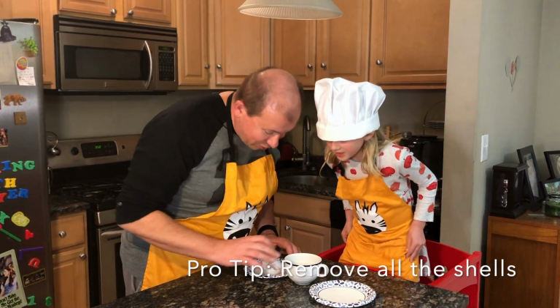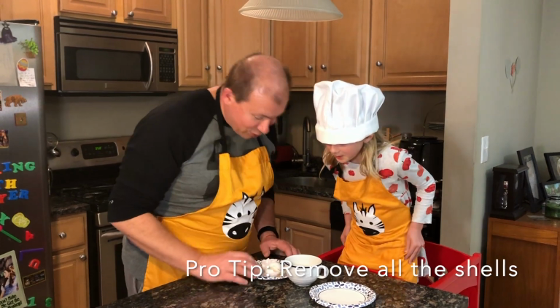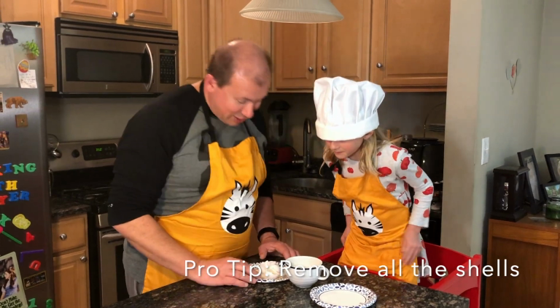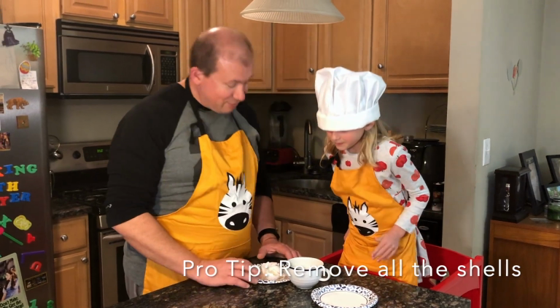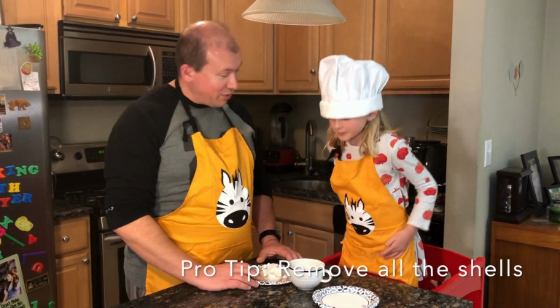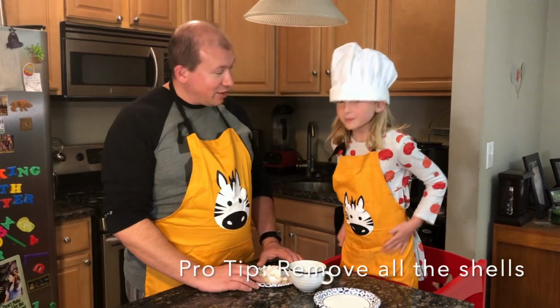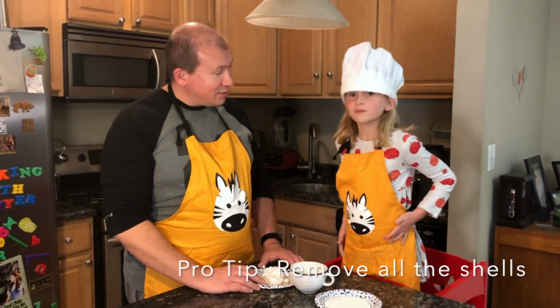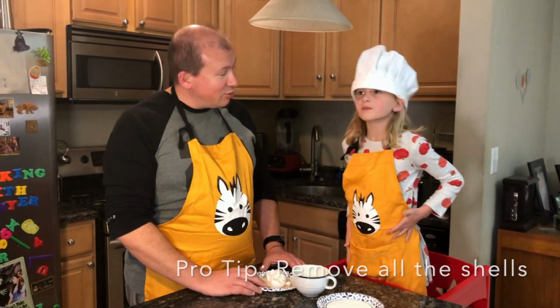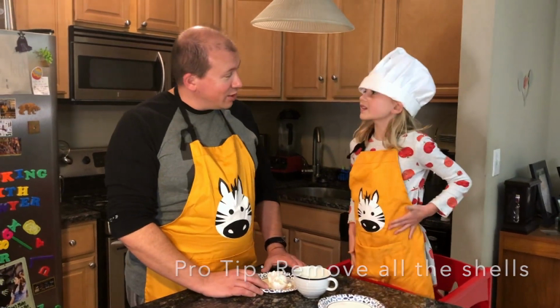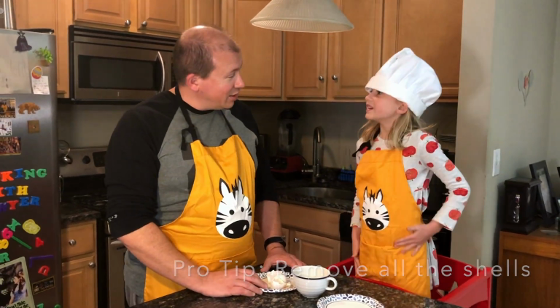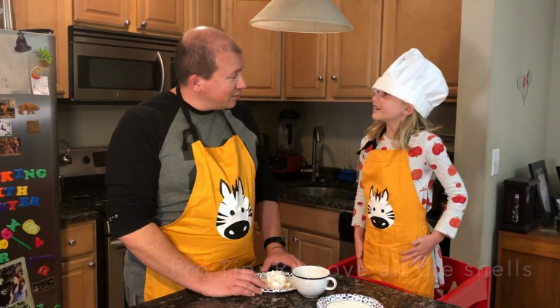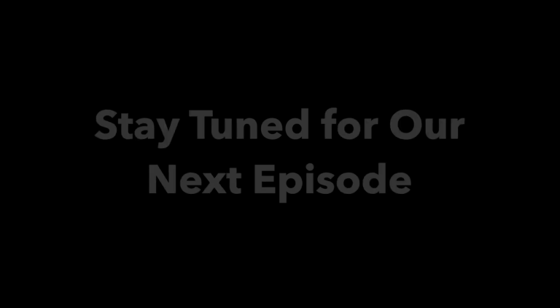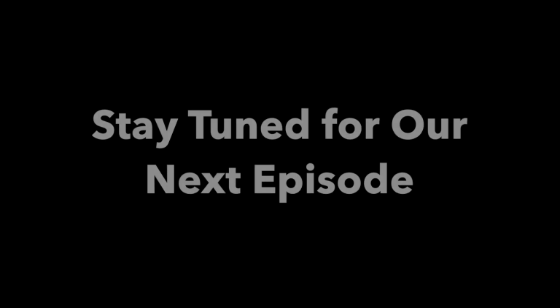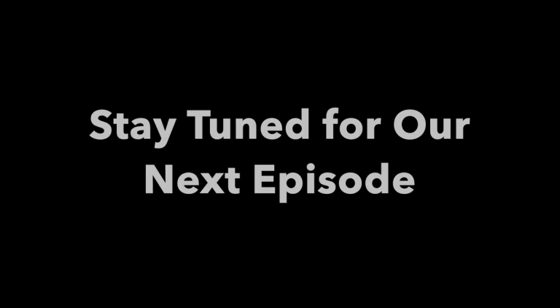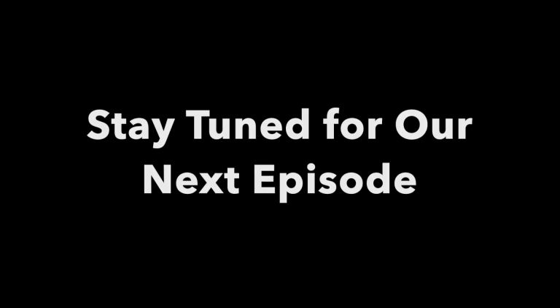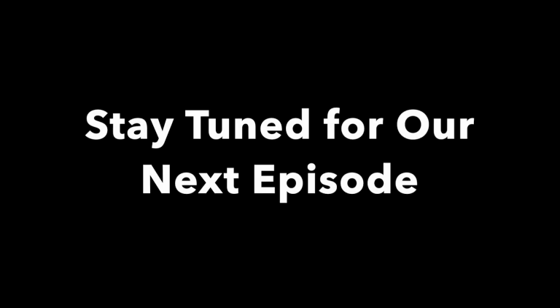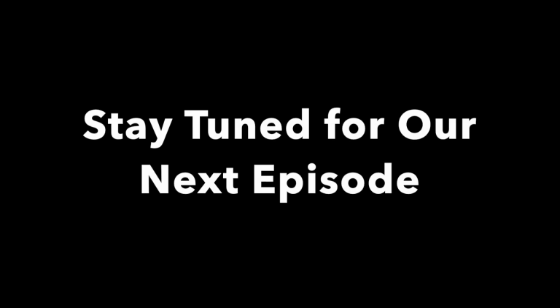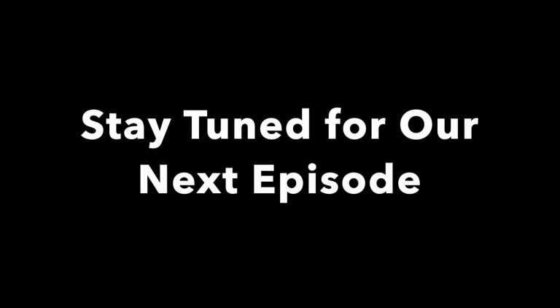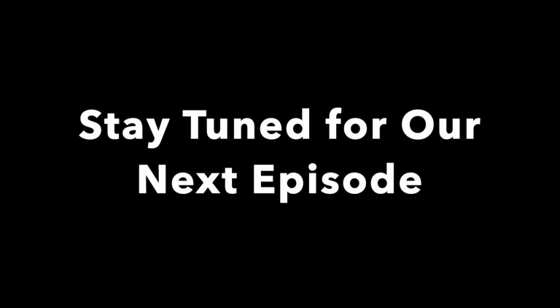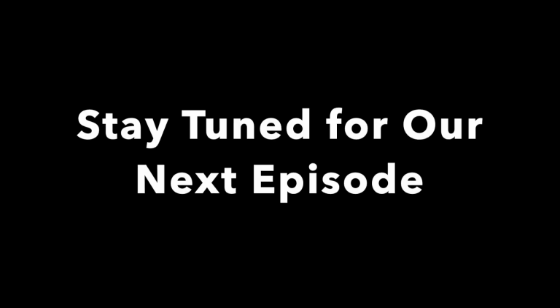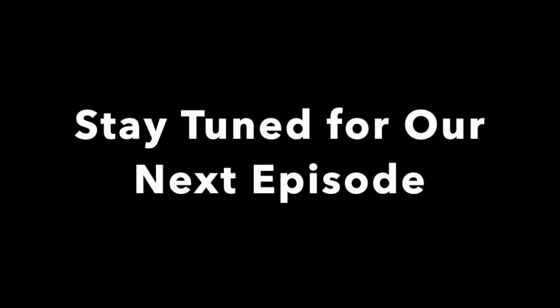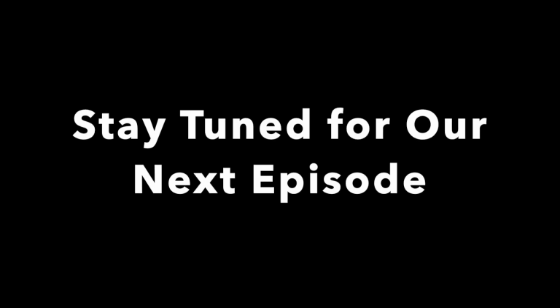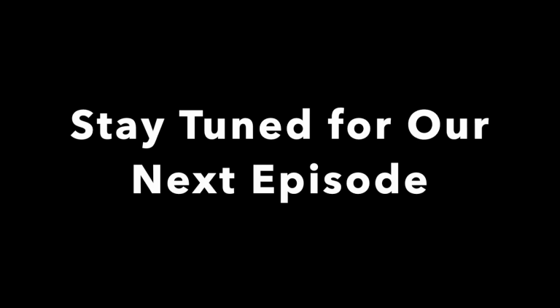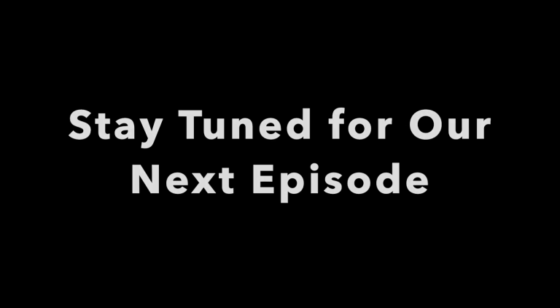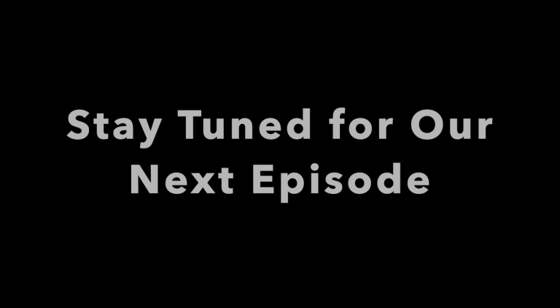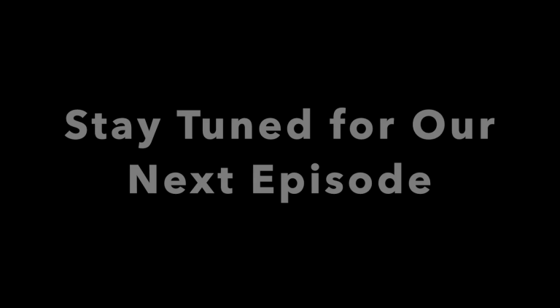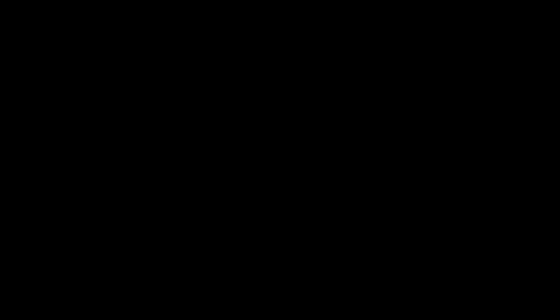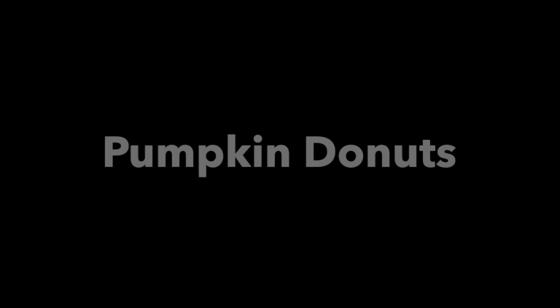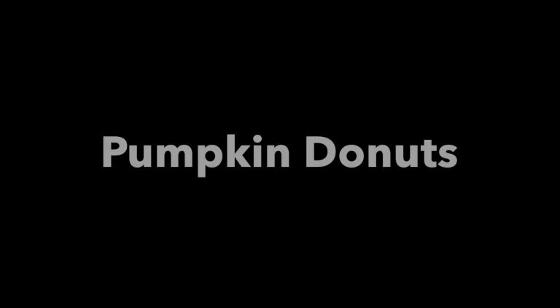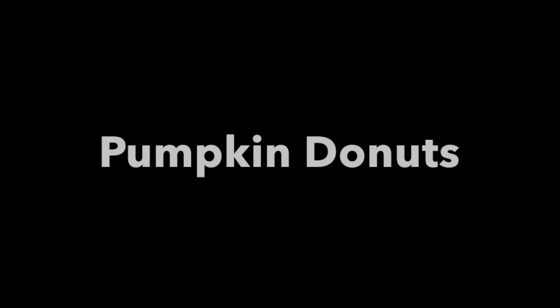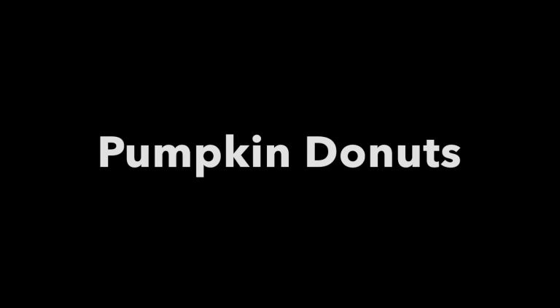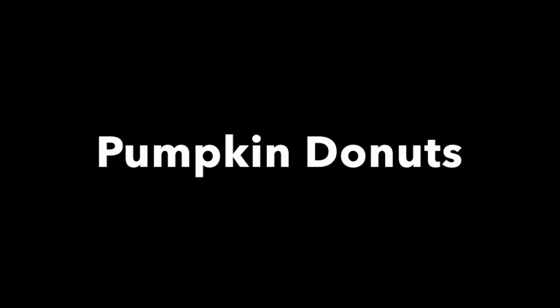Alright, and that's how you crack an egg. I'll see you next time. Bye.